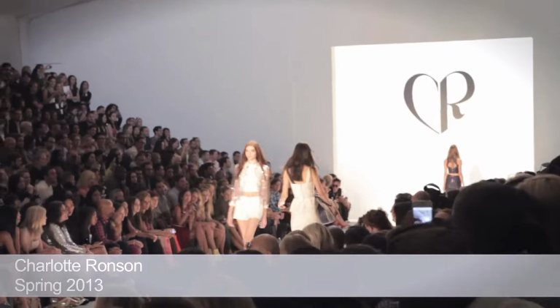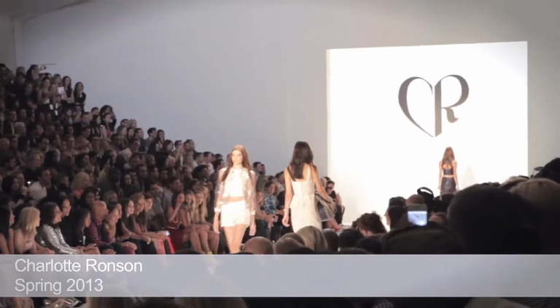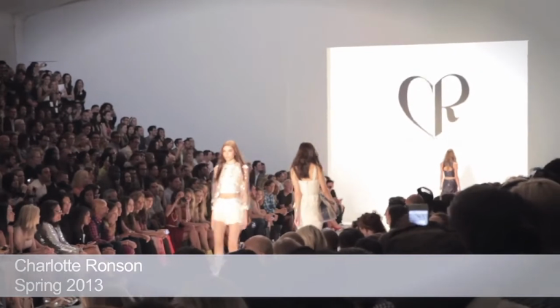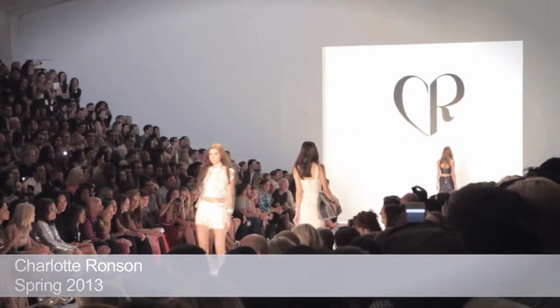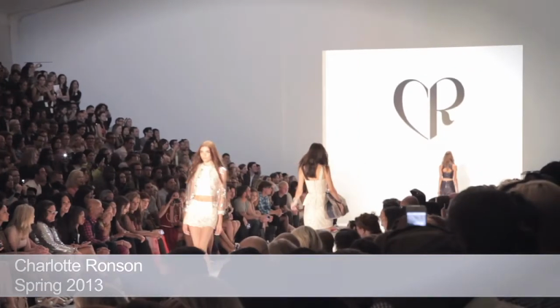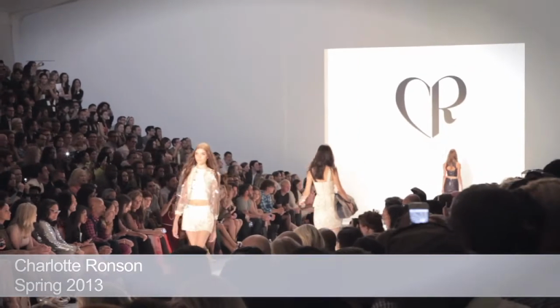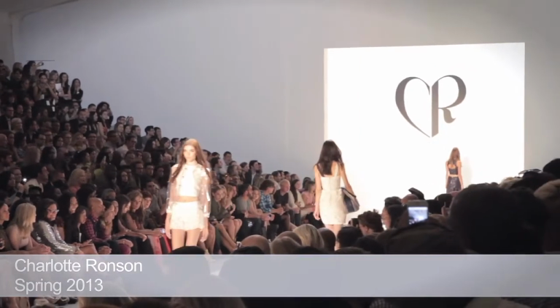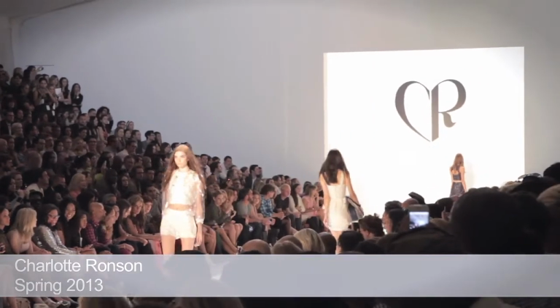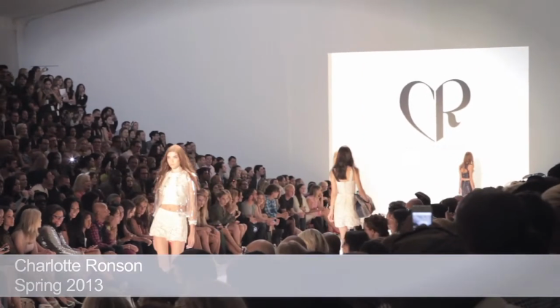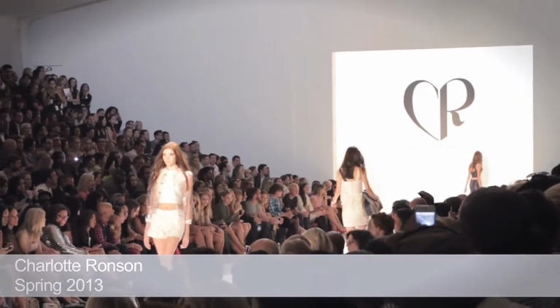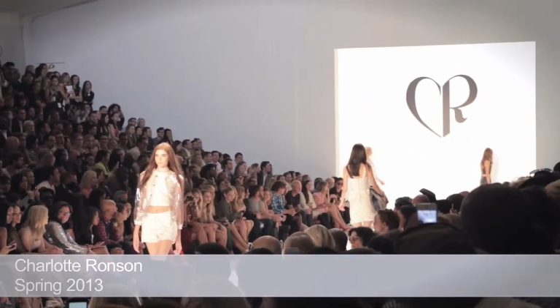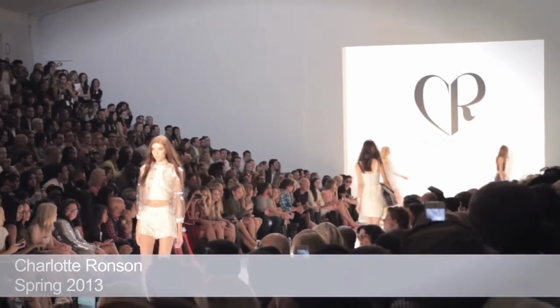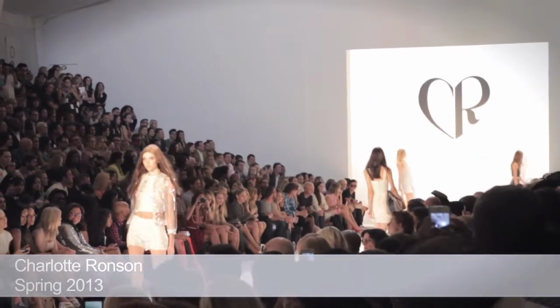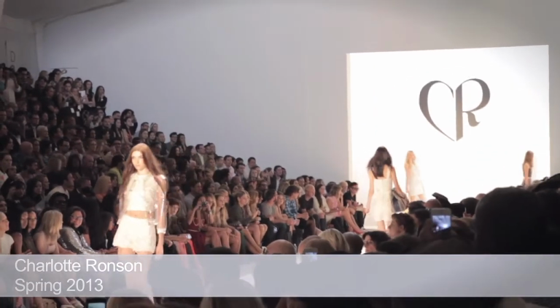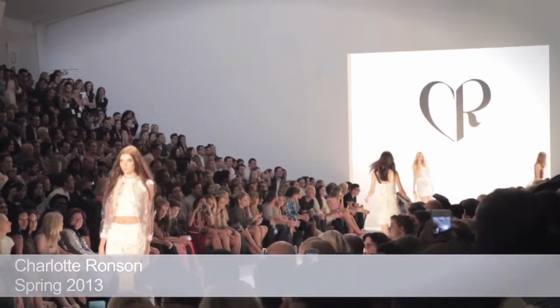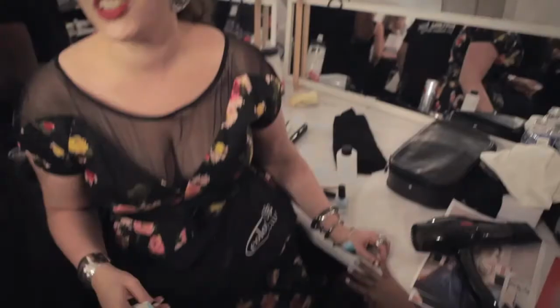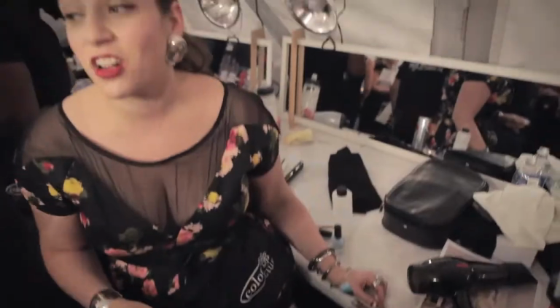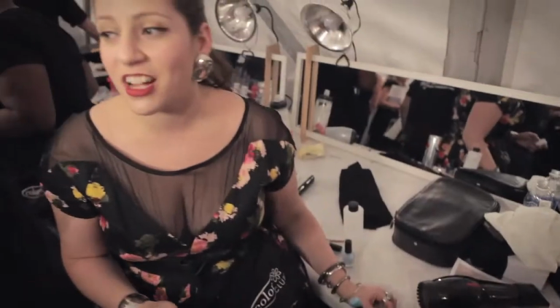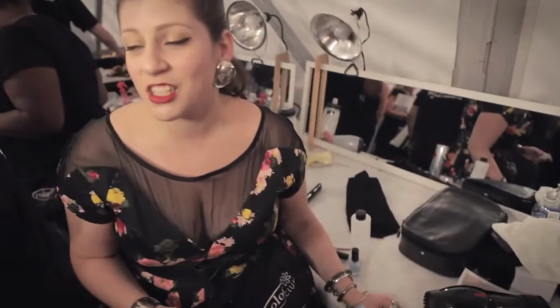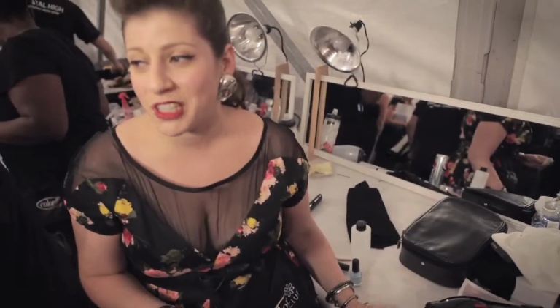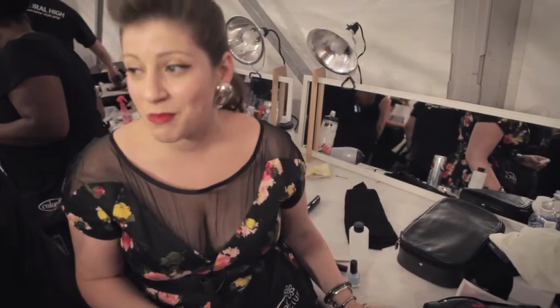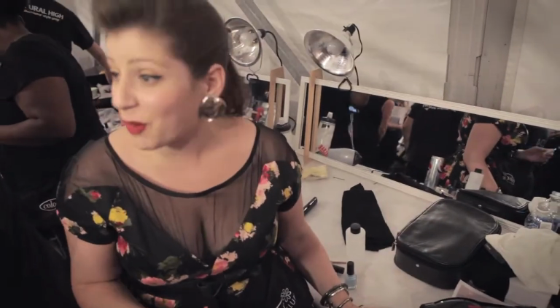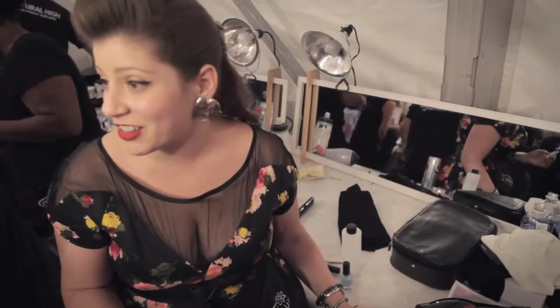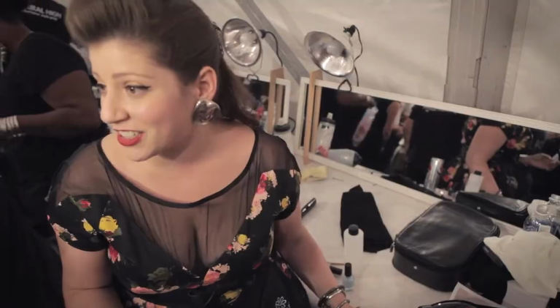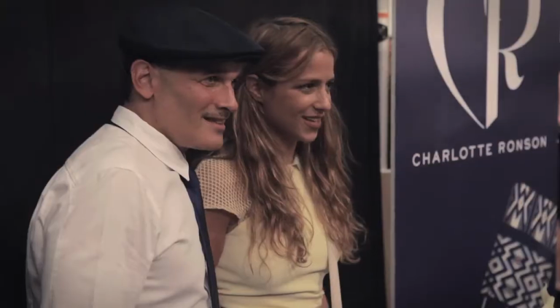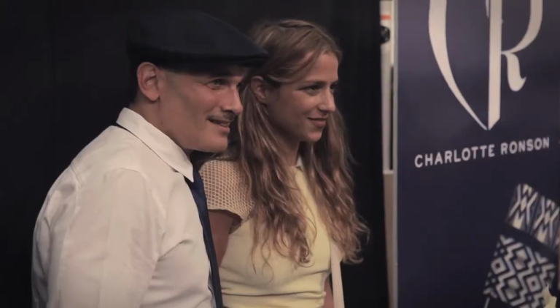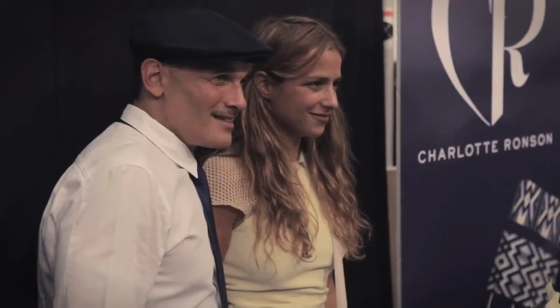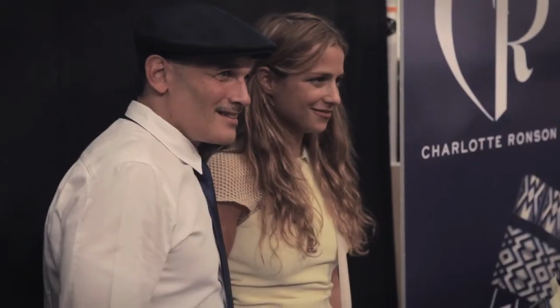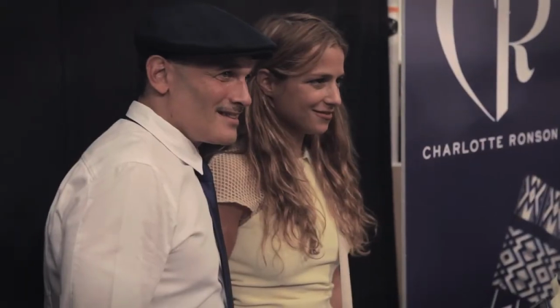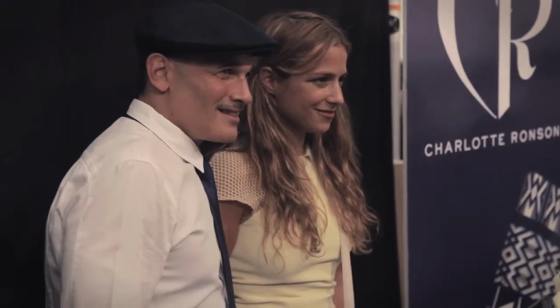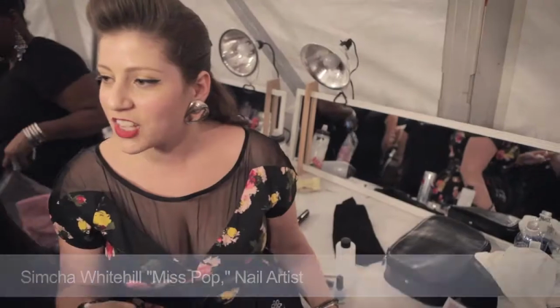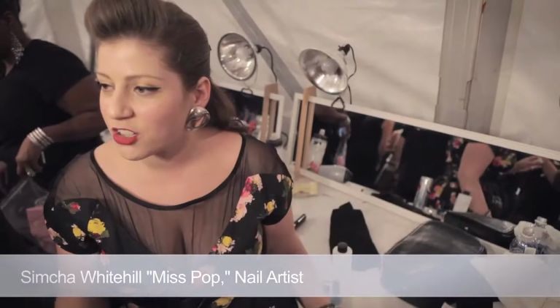I'm Miss Pop and I'm here for Color Club. Right now we're doing a look at Charlotte Ronson Spring Summer 2013, and it looks like waves of the ocean.